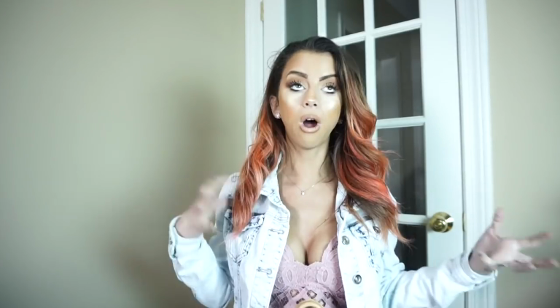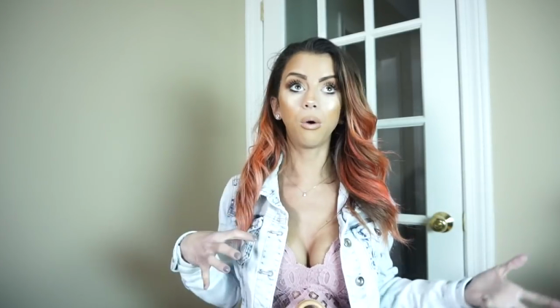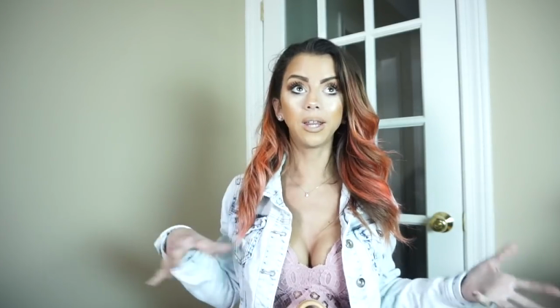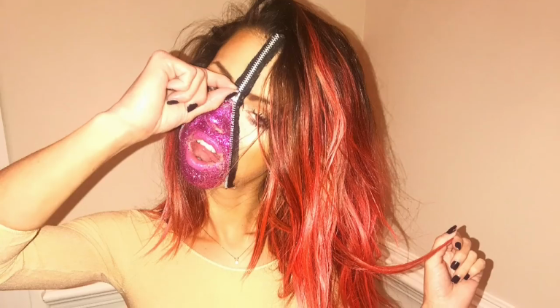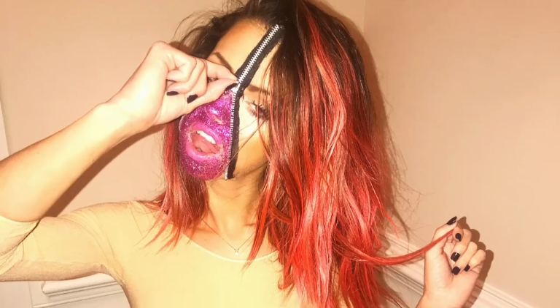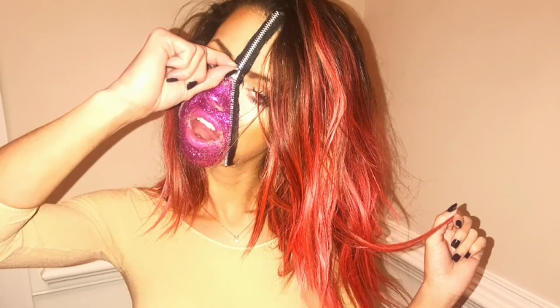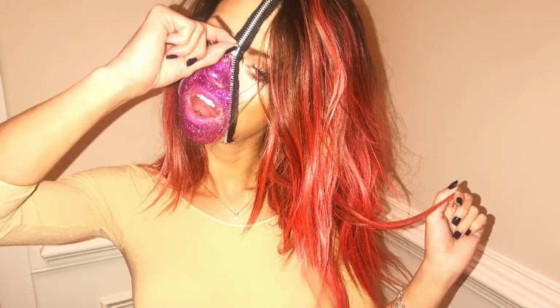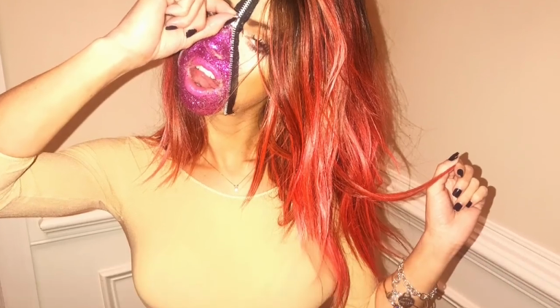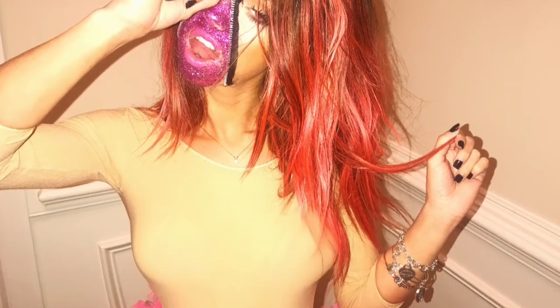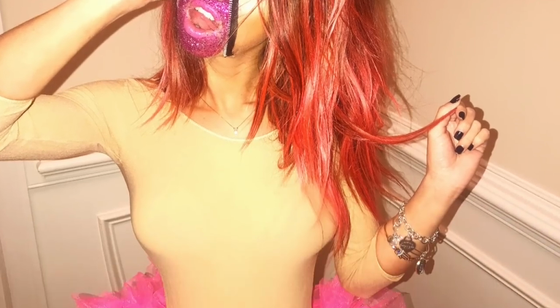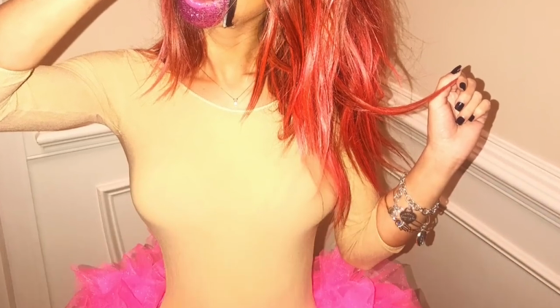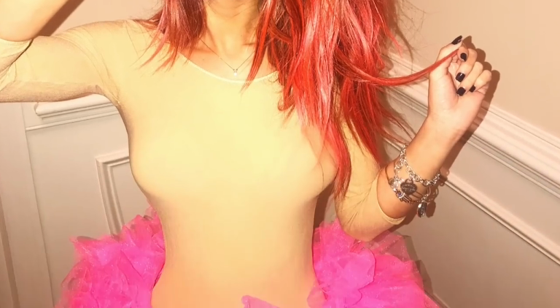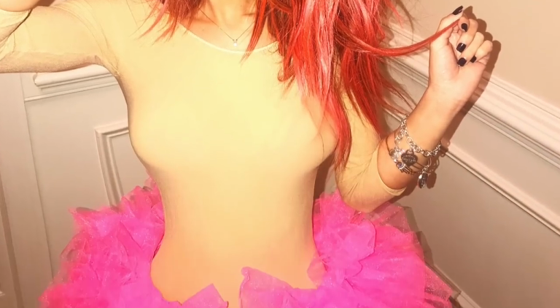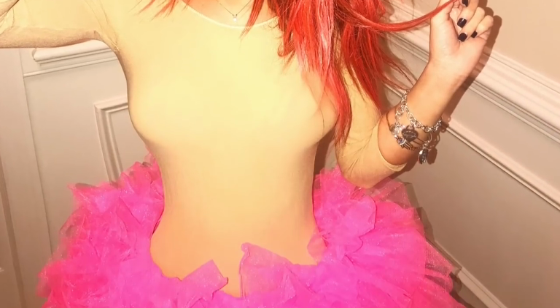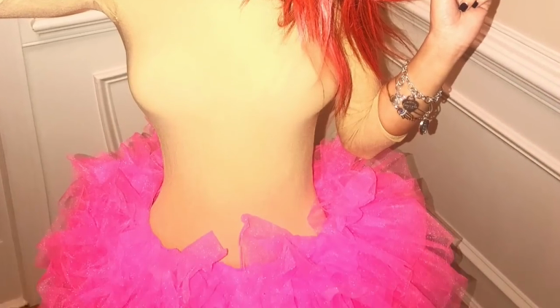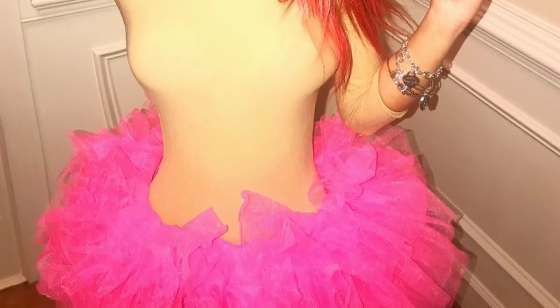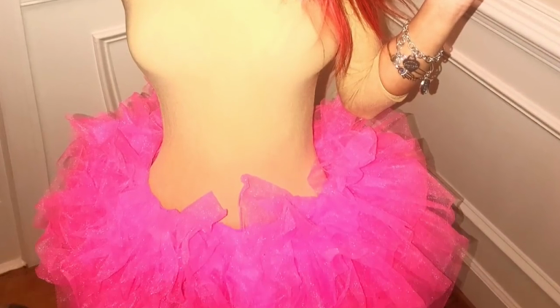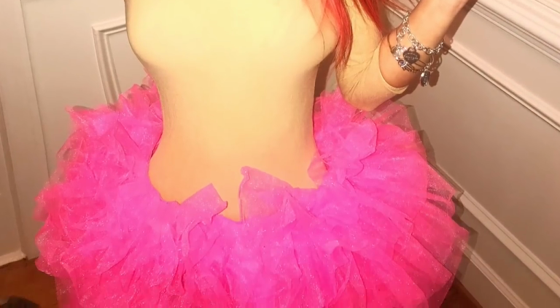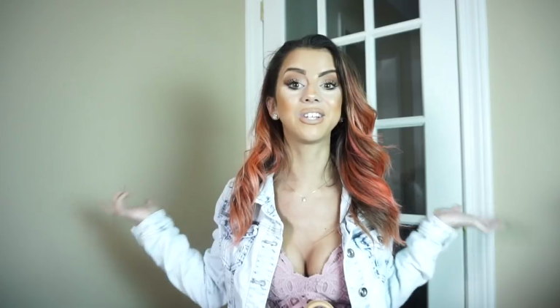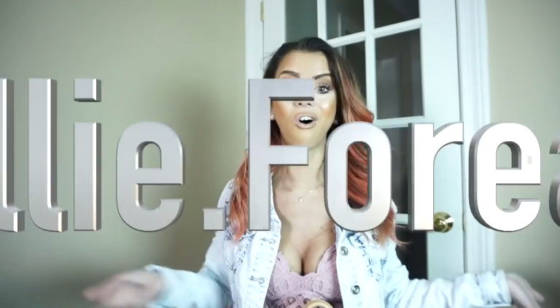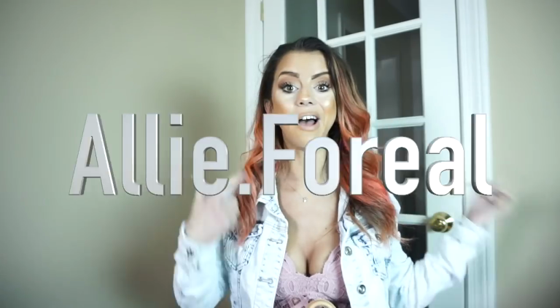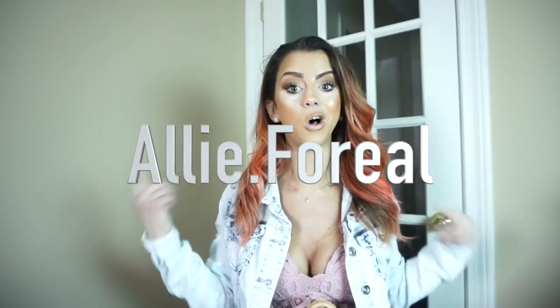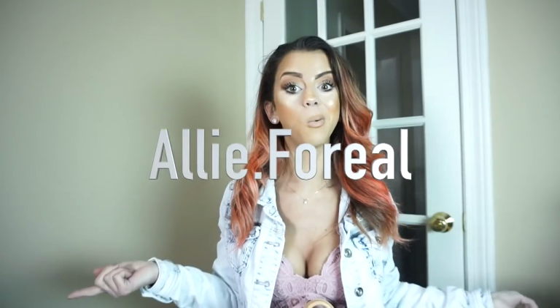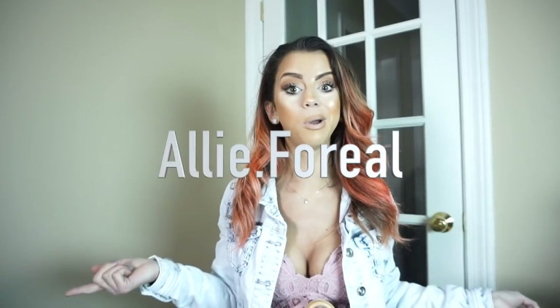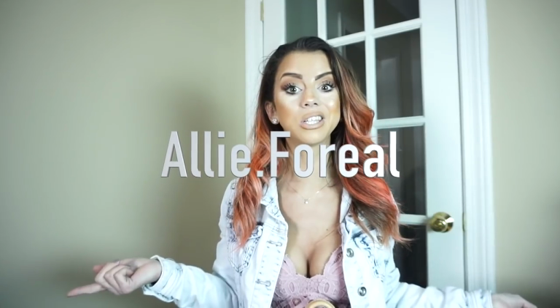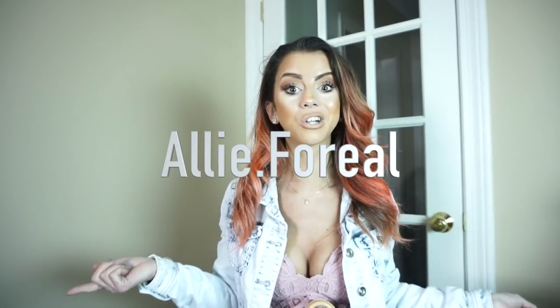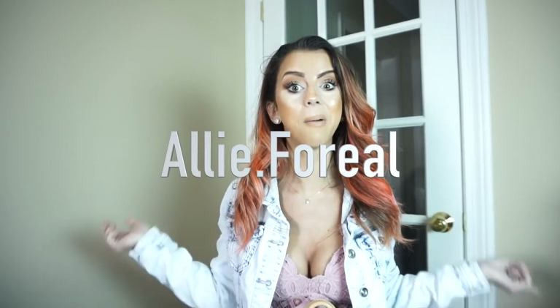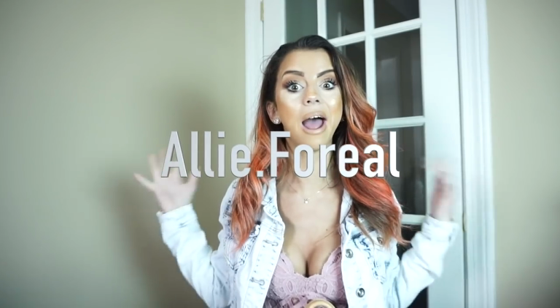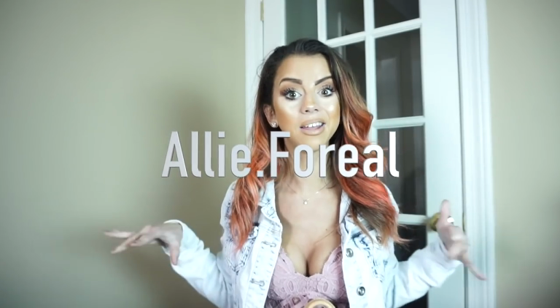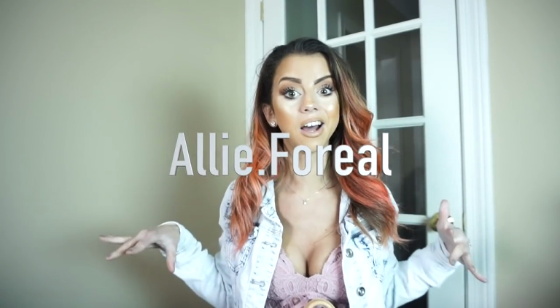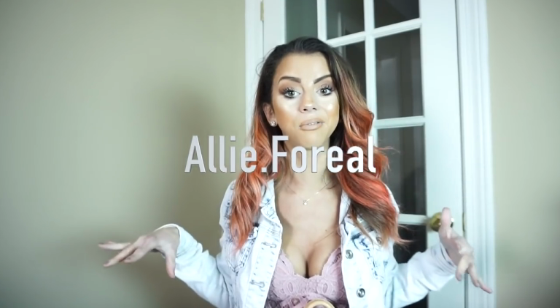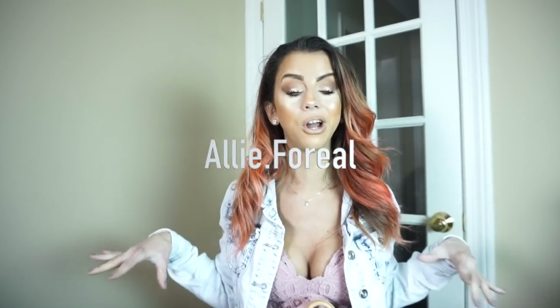For Halloween I did like a zipper Halloween look, like zipped up. If you guys want to see all that, follow me on my Instagram, ali.forreal.